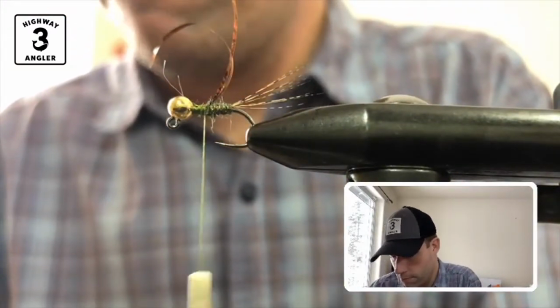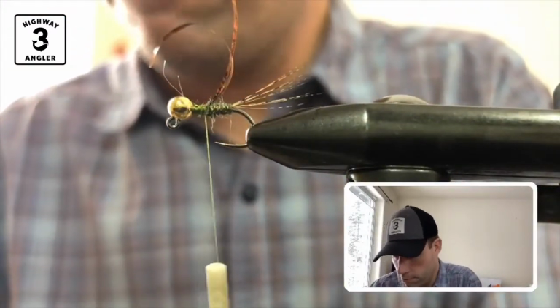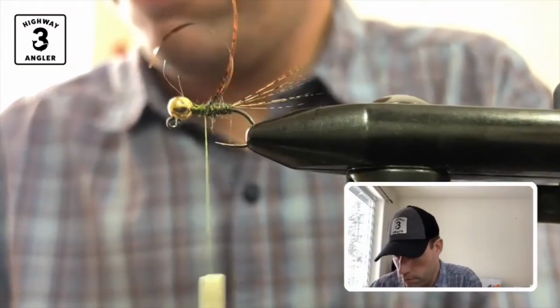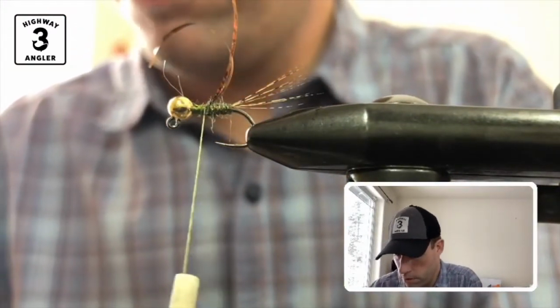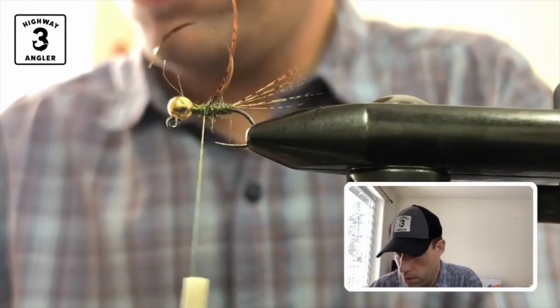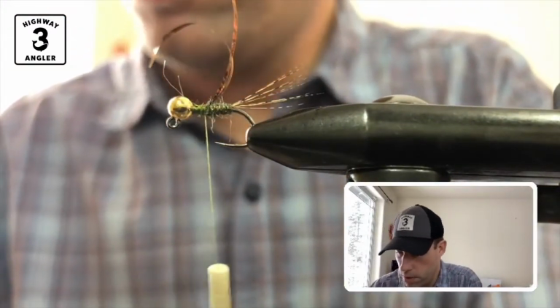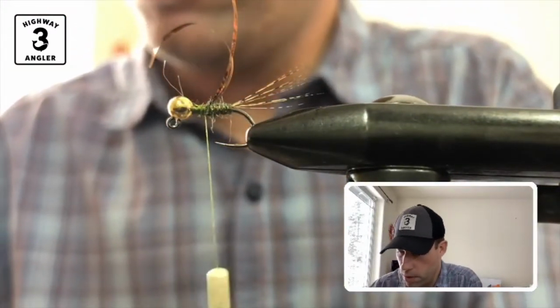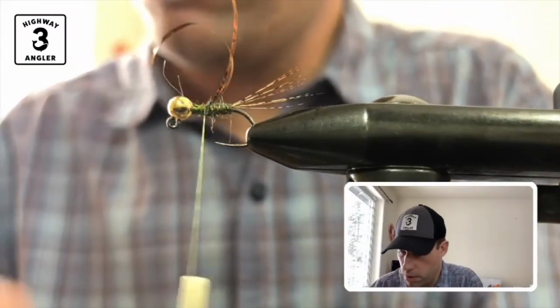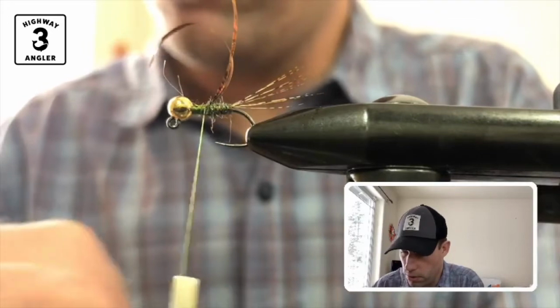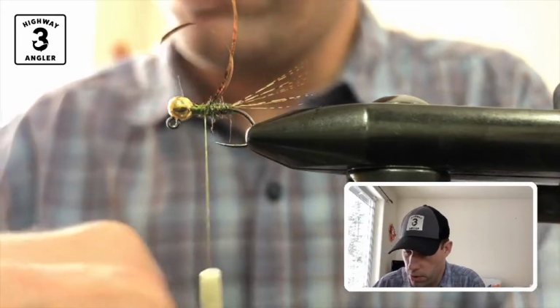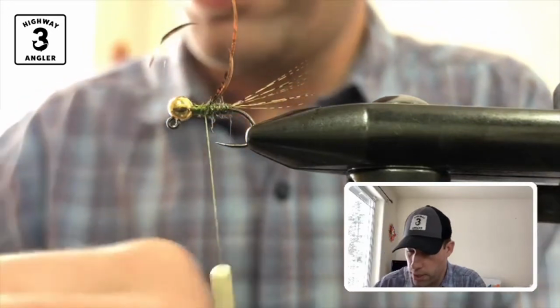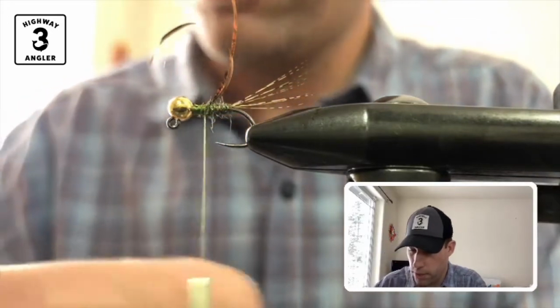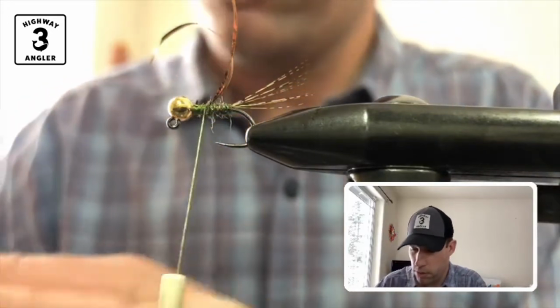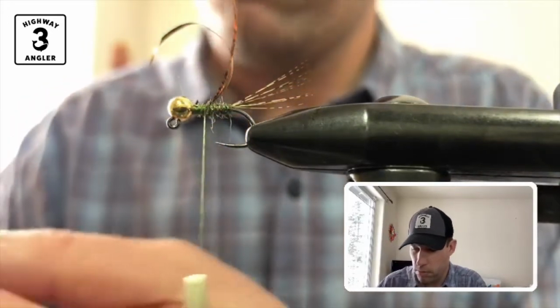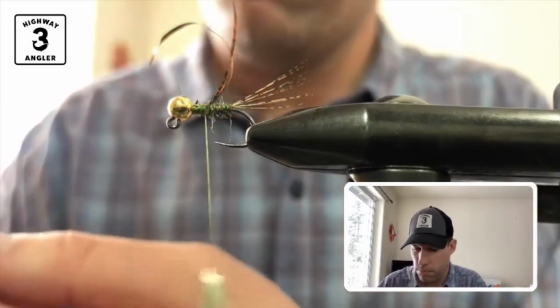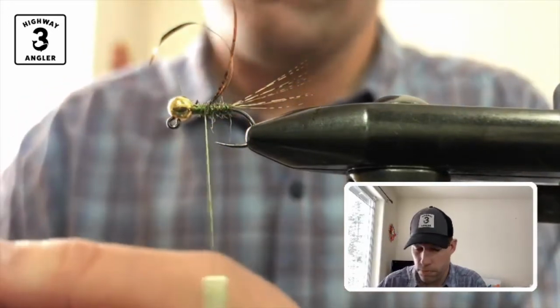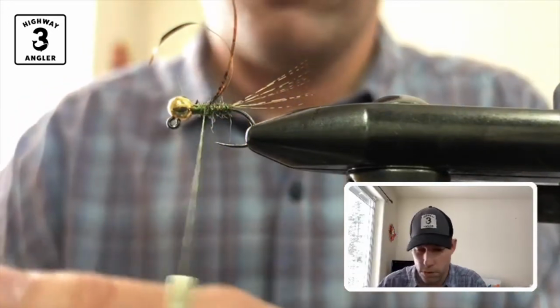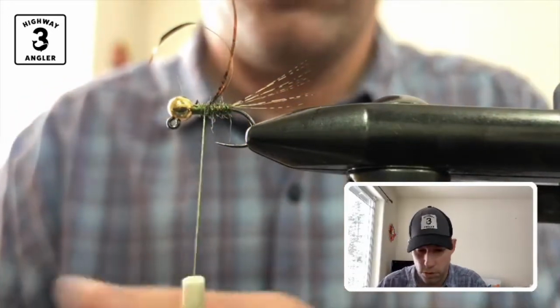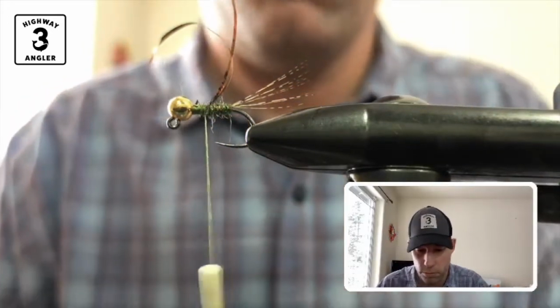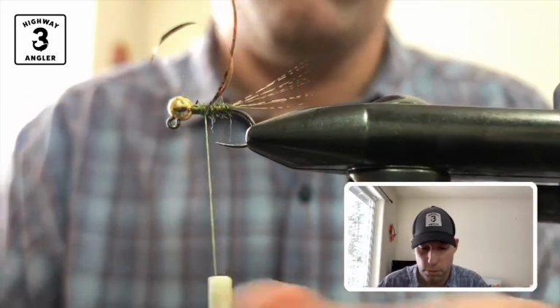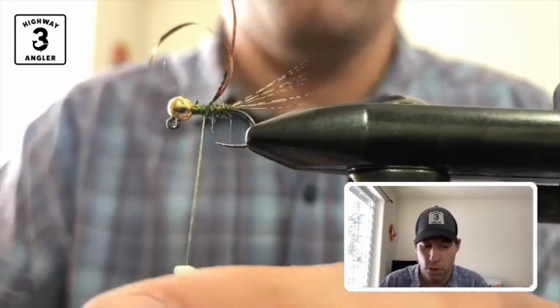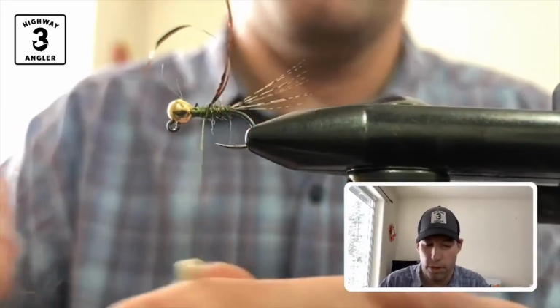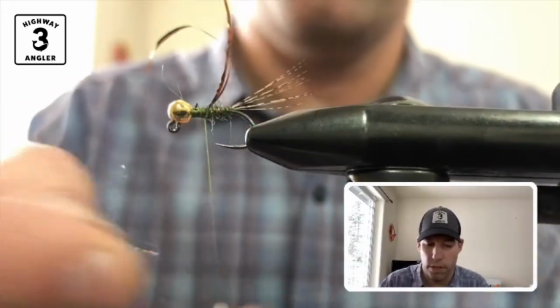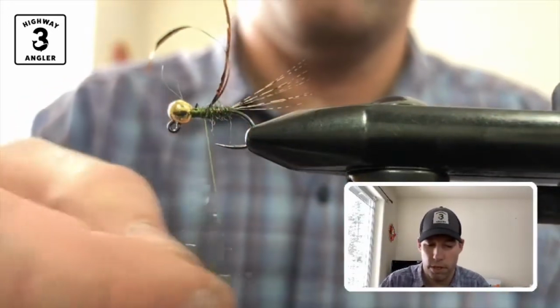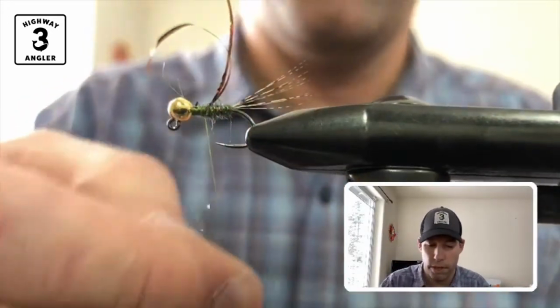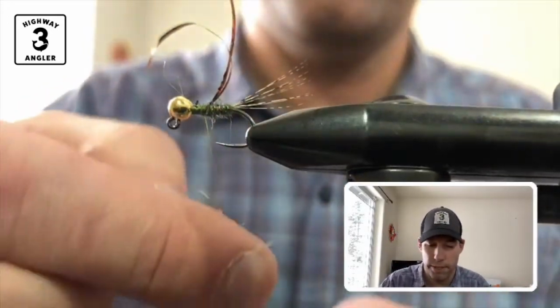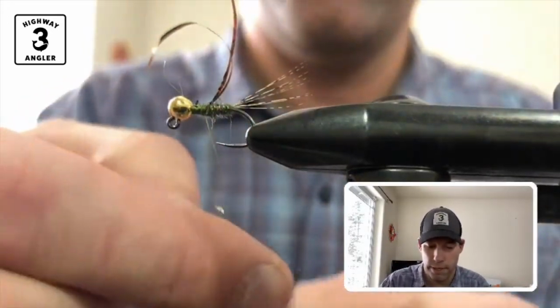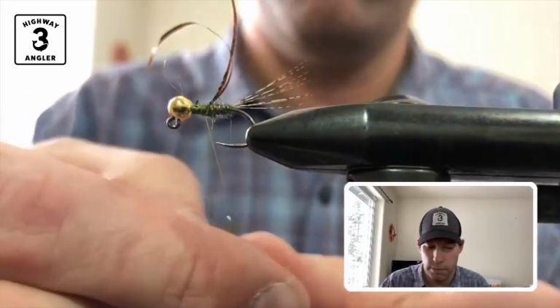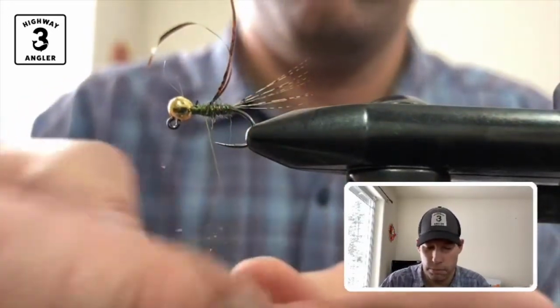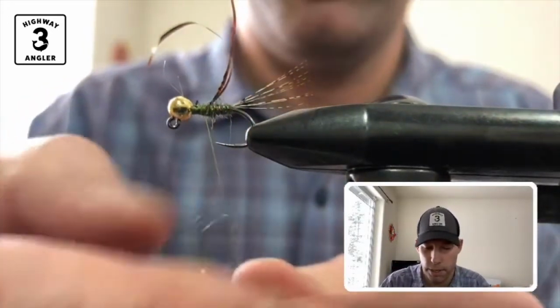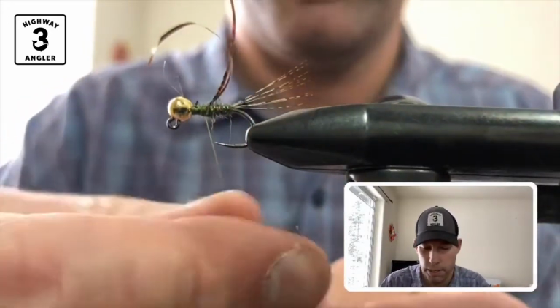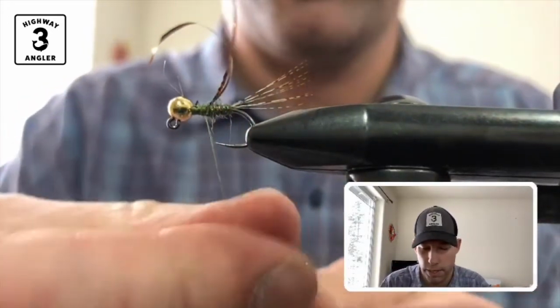For the thorax, I'm going to do a little bit more of the Ice Dub and Peacock.